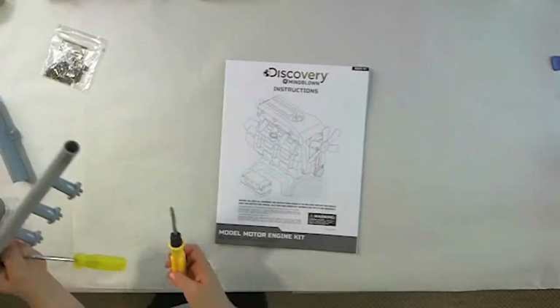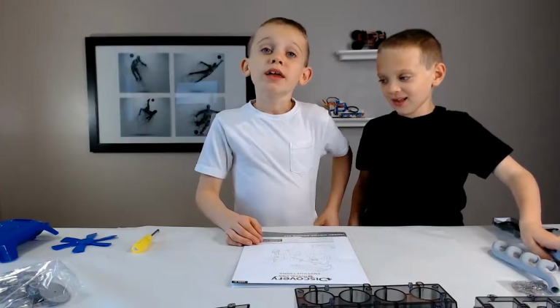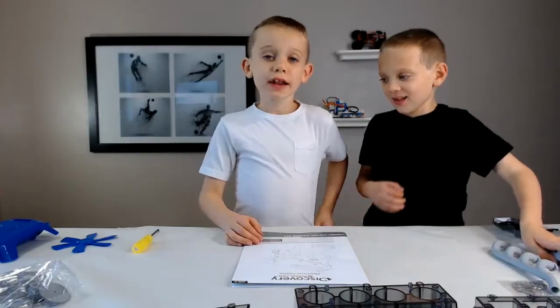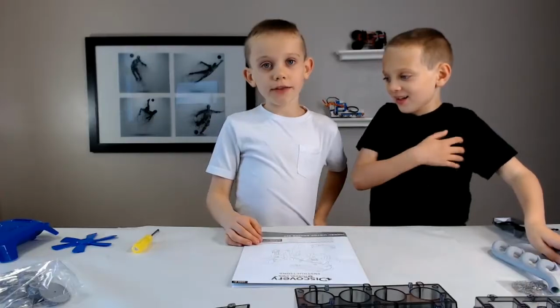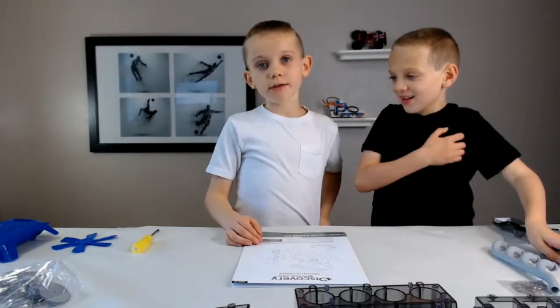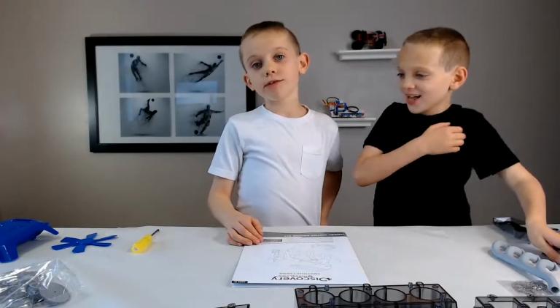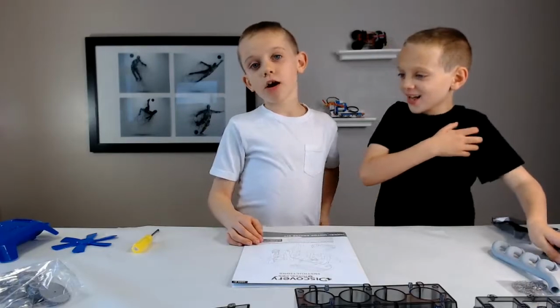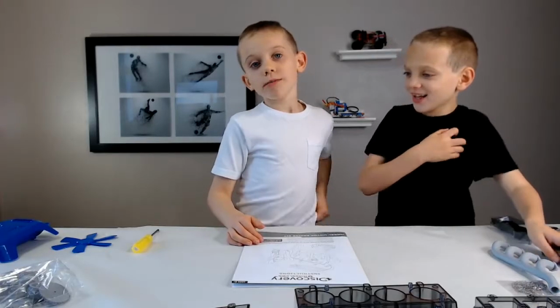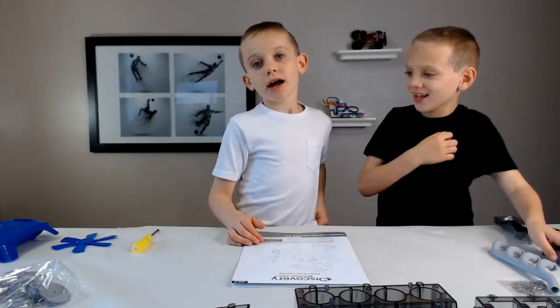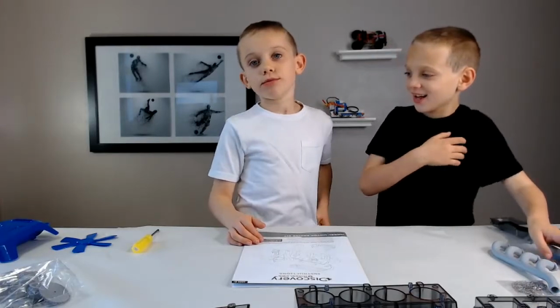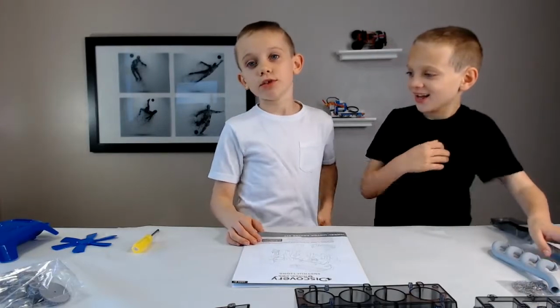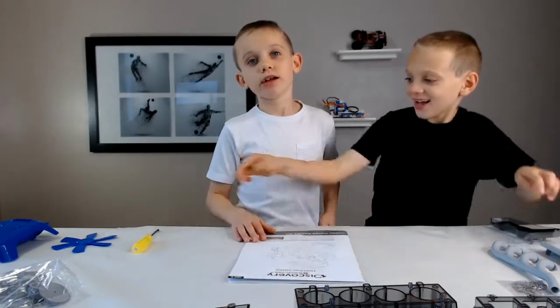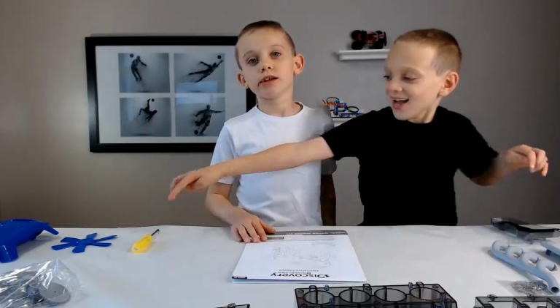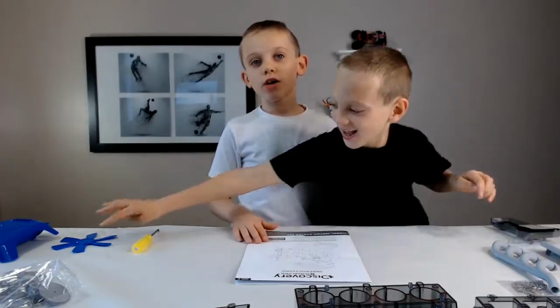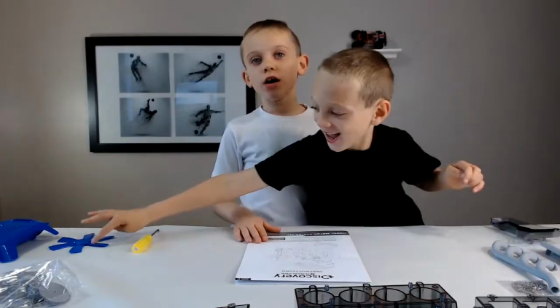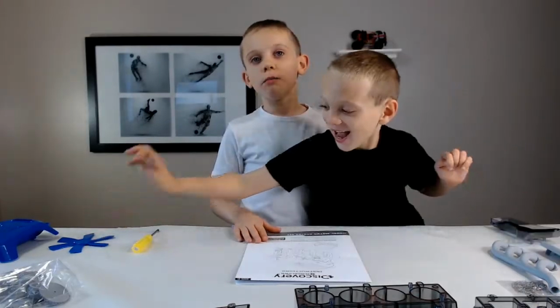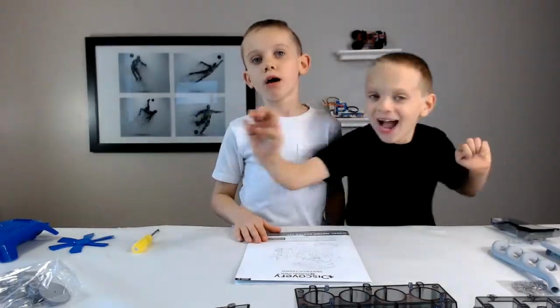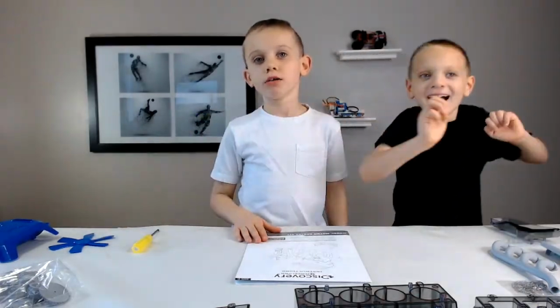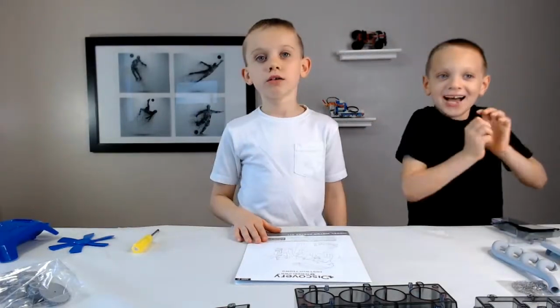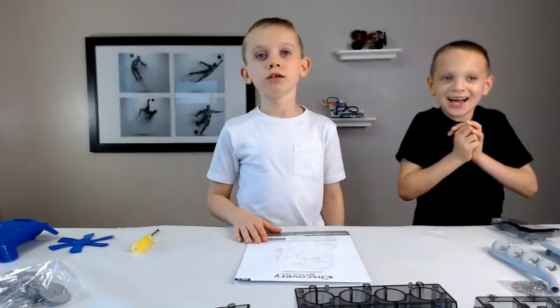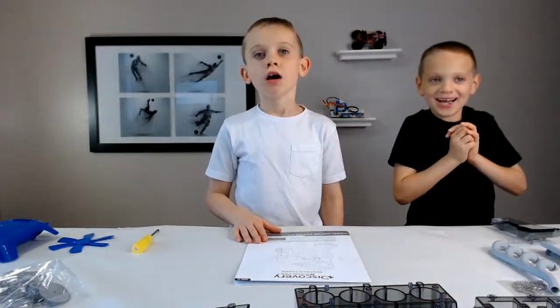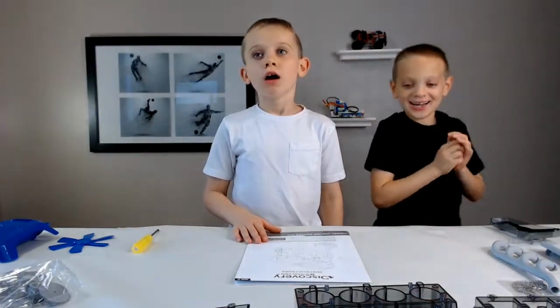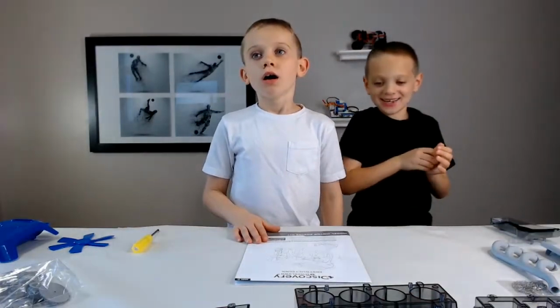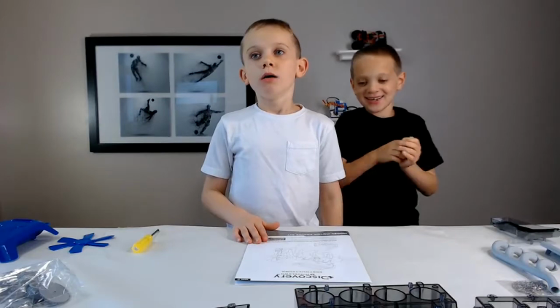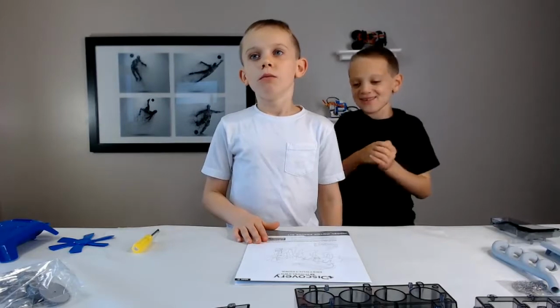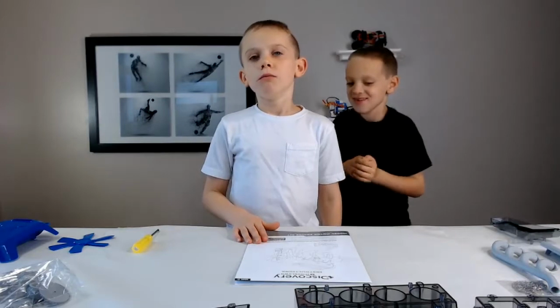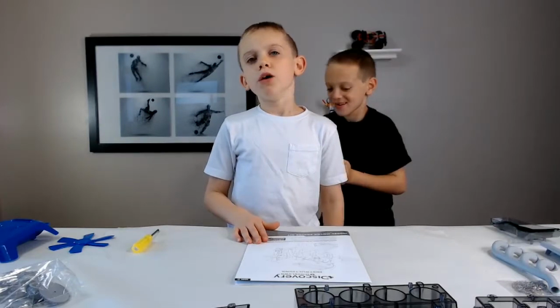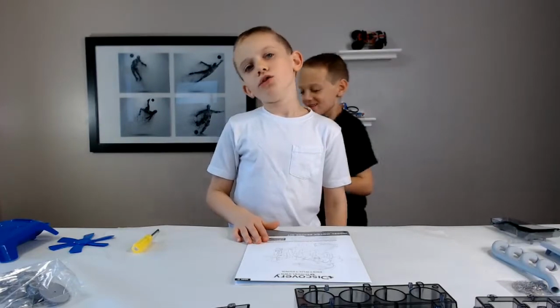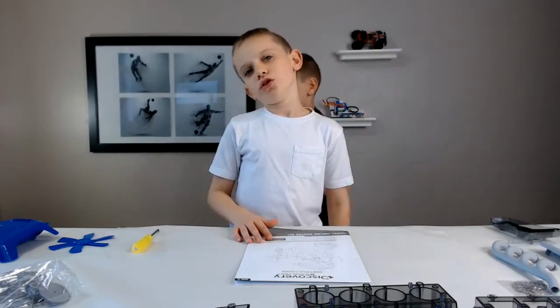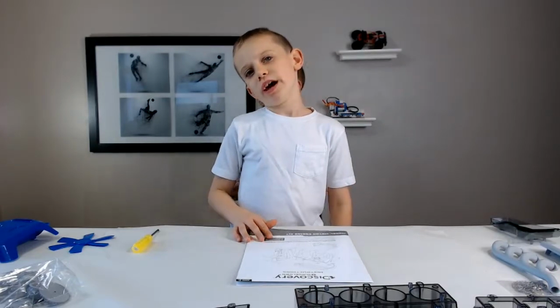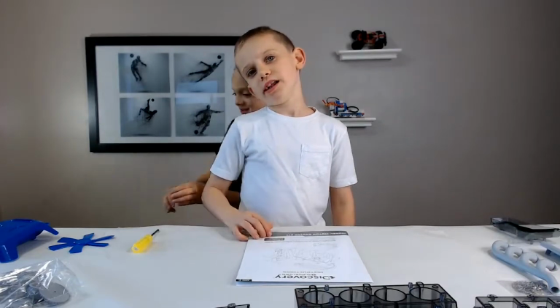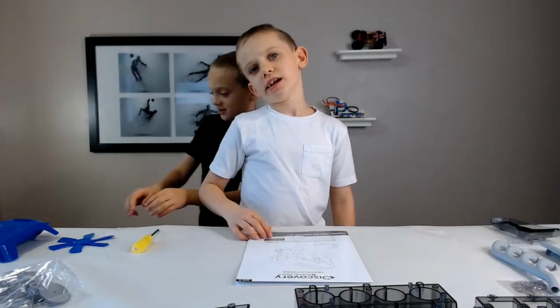Now that we've unpacked, we're going to start our model motor engine.